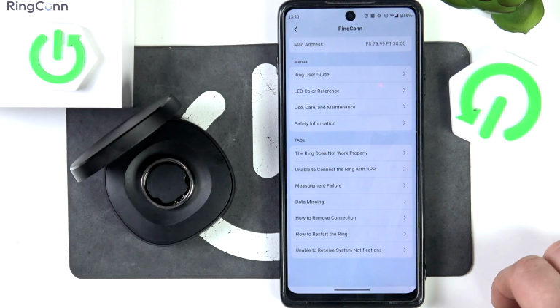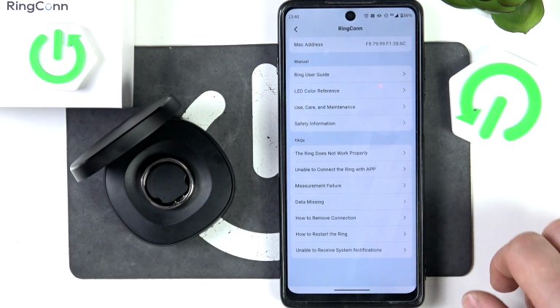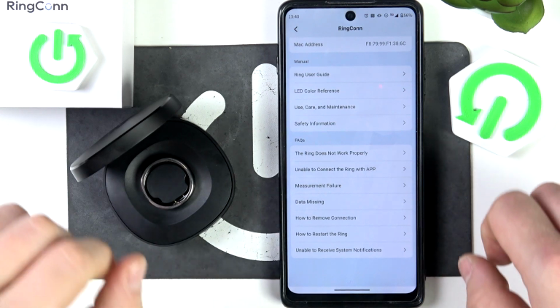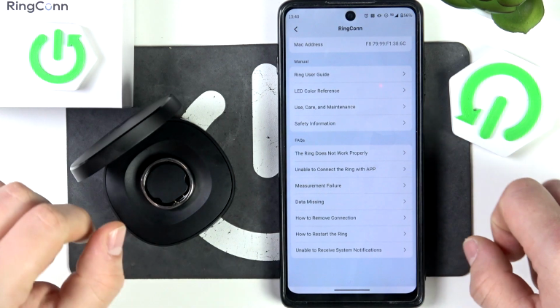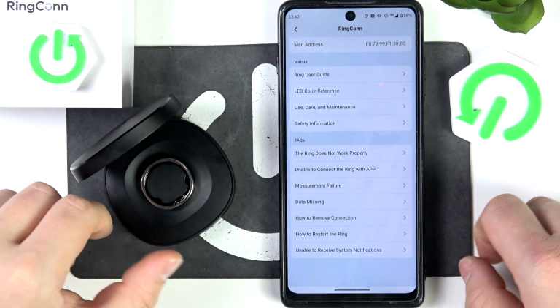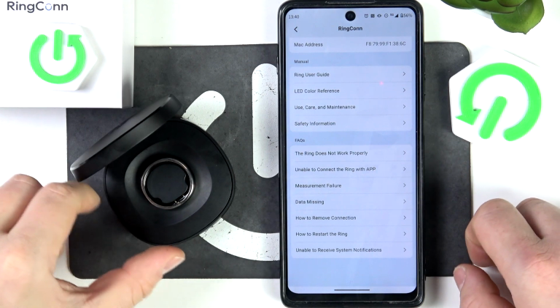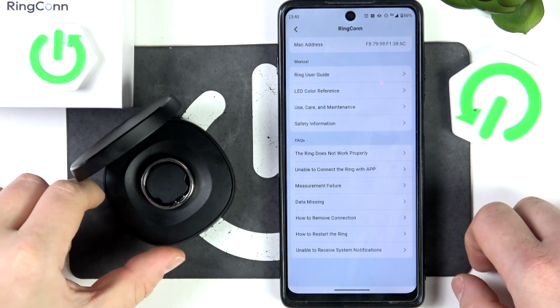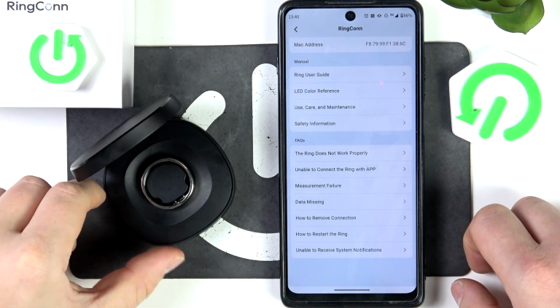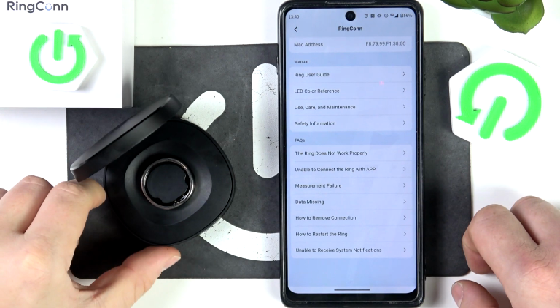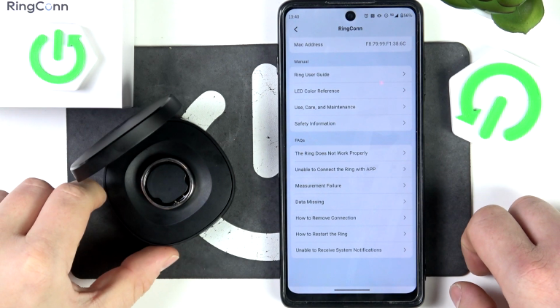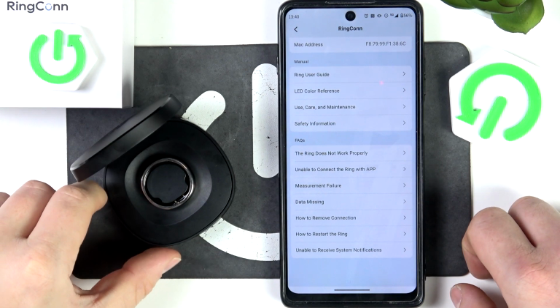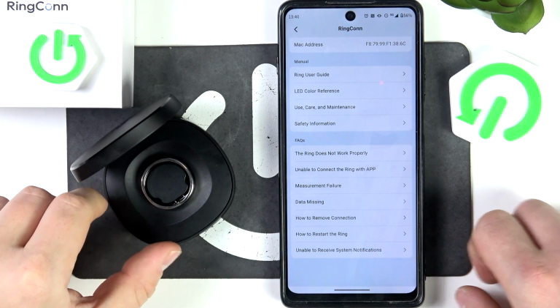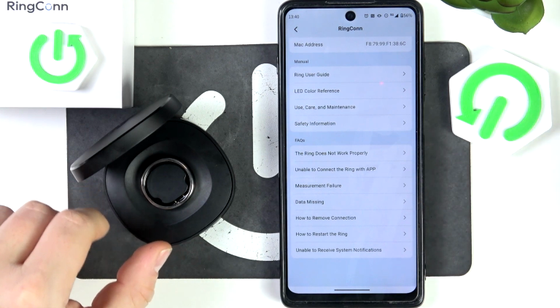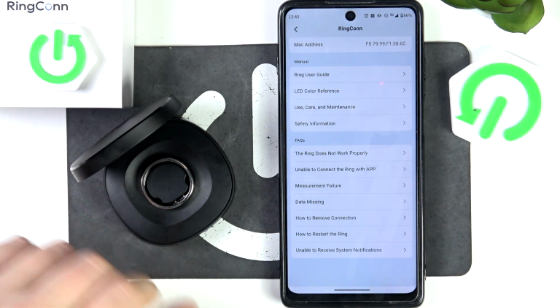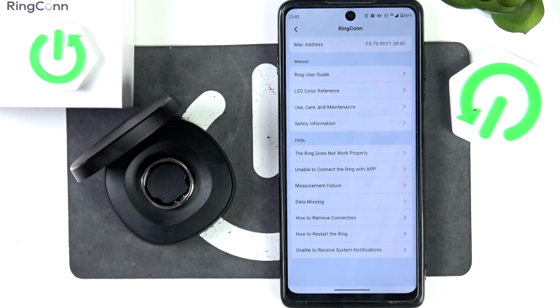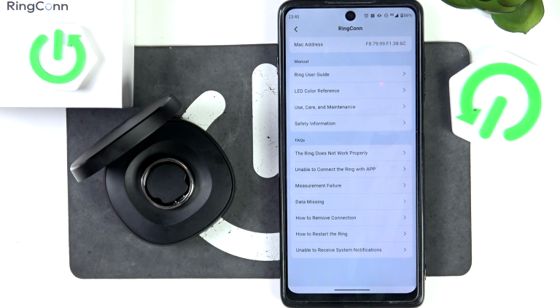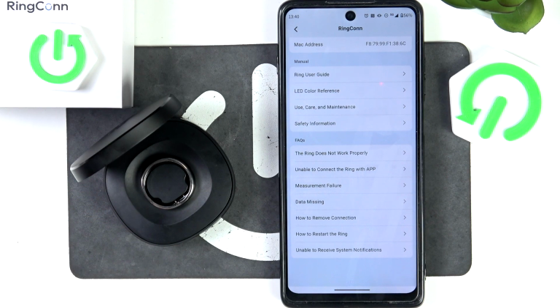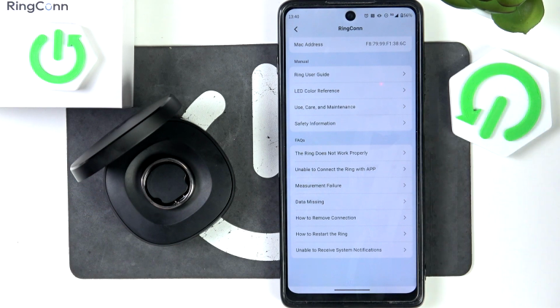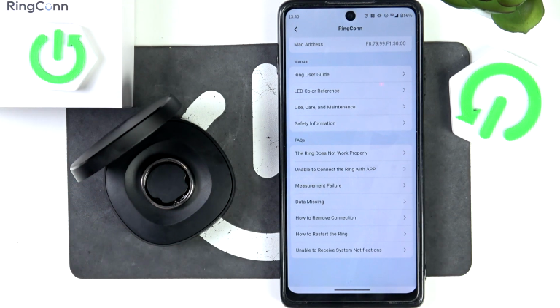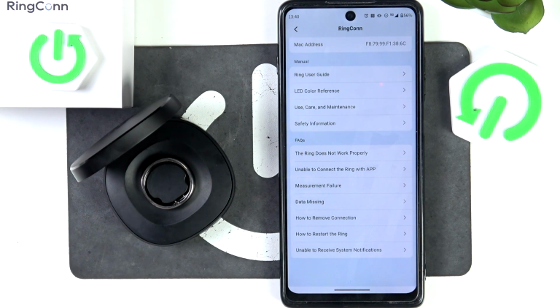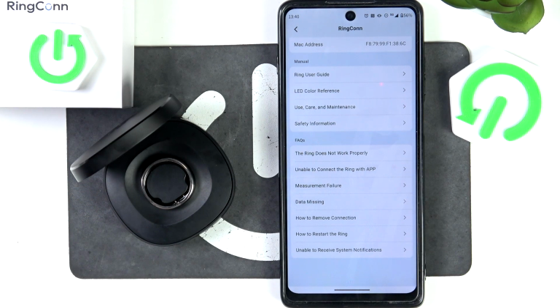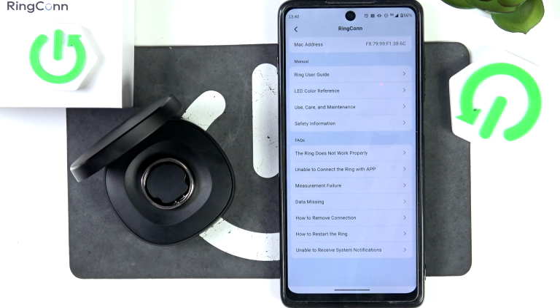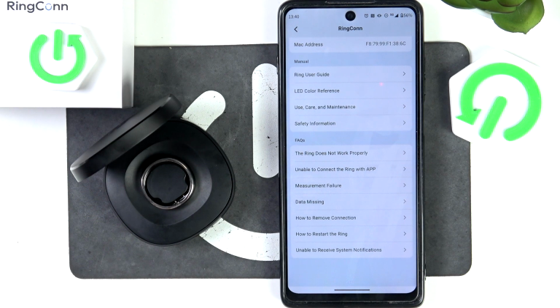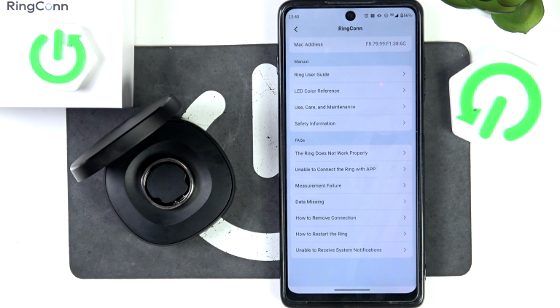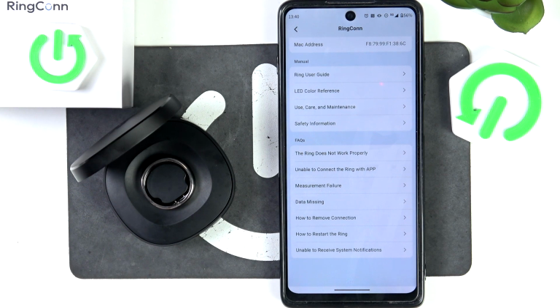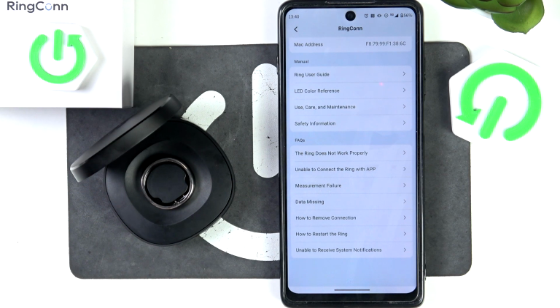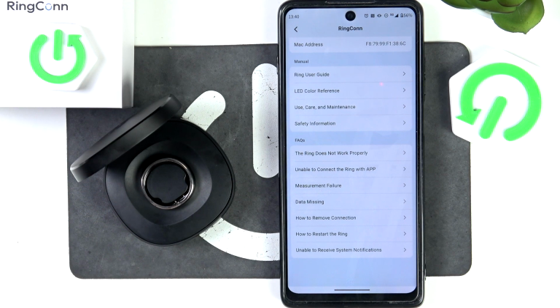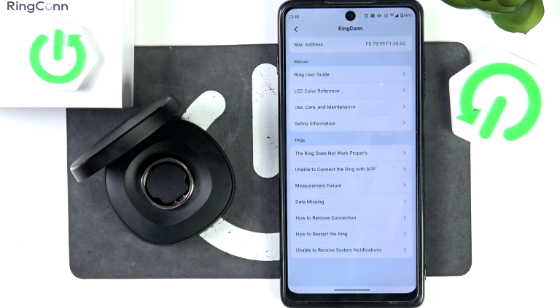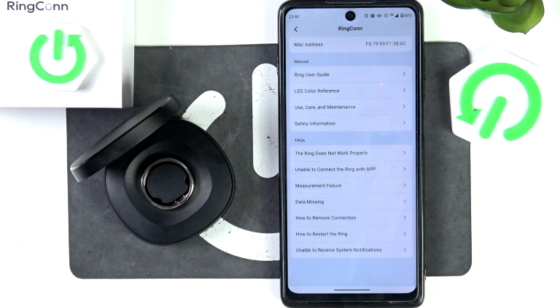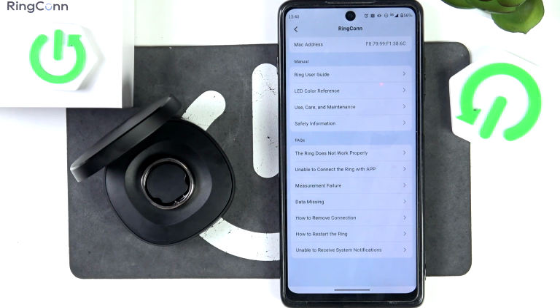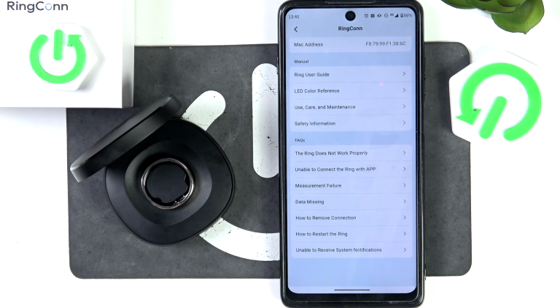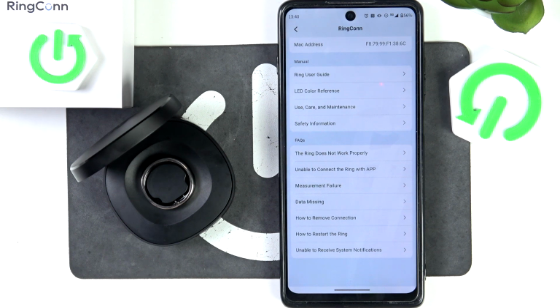Hello, in front of me I've got RingCon 2. In this video I'll tell you what to do if you are unable to connect the ring with the app.